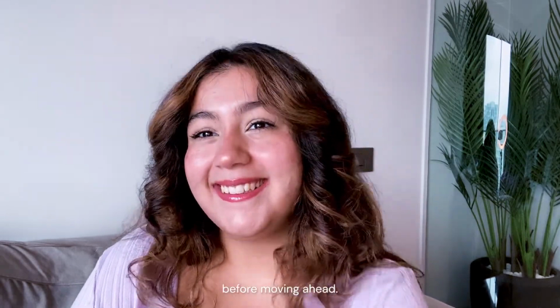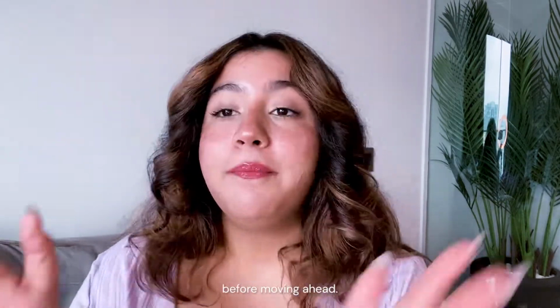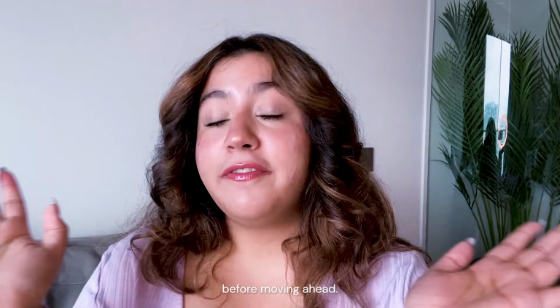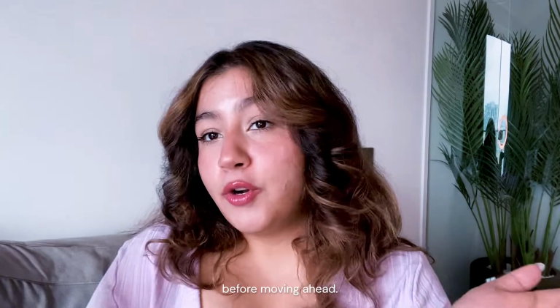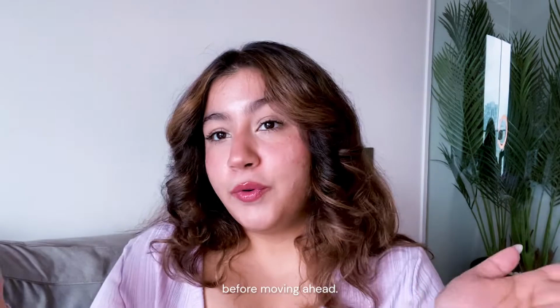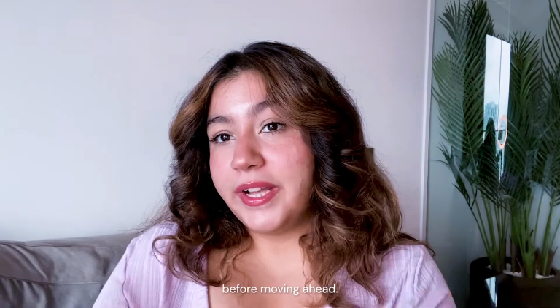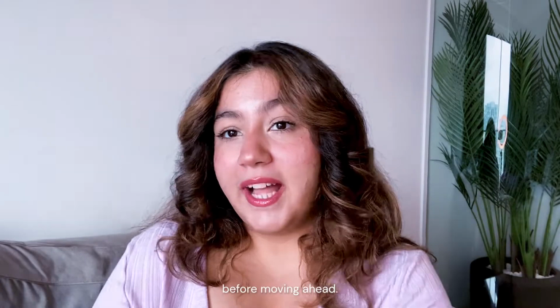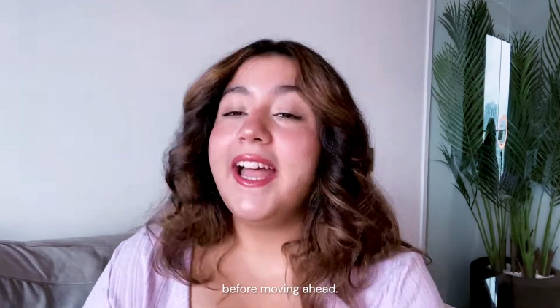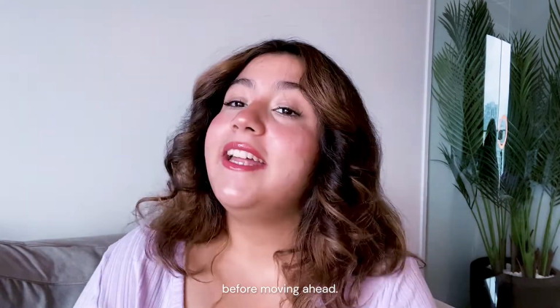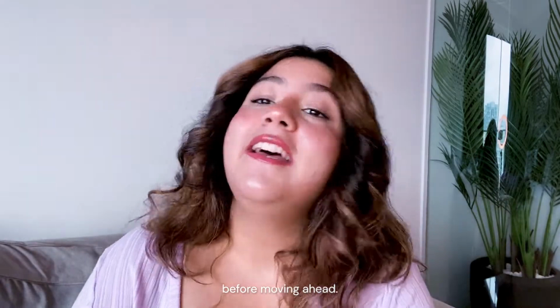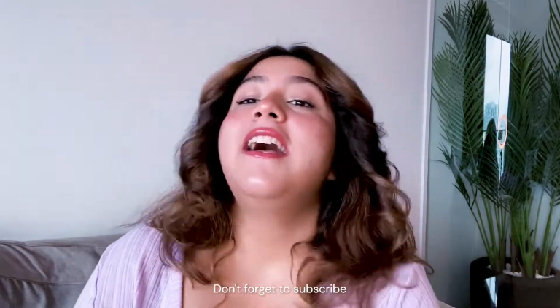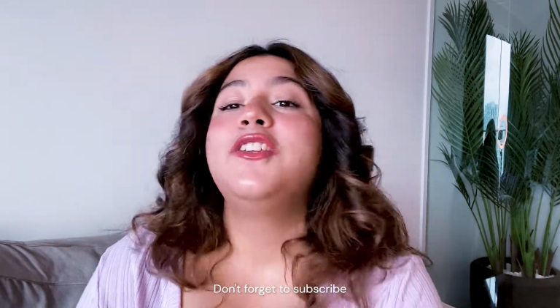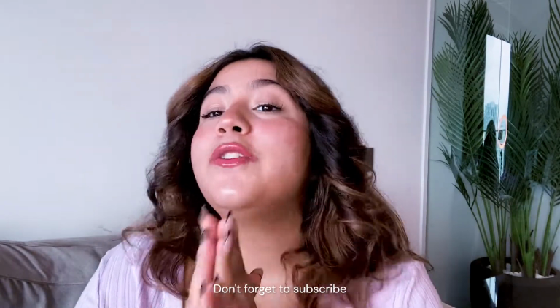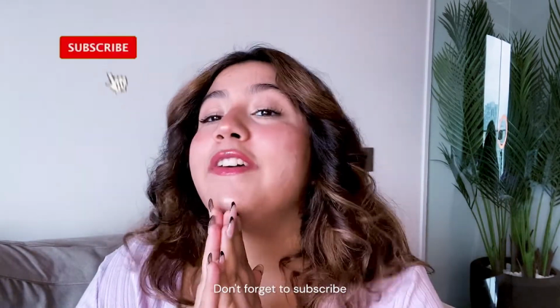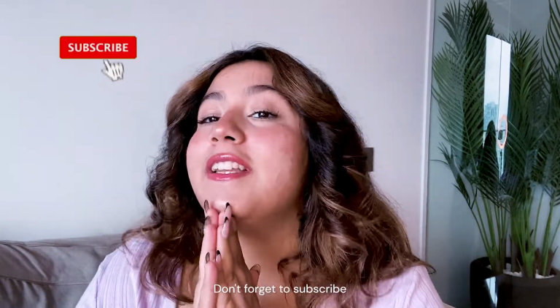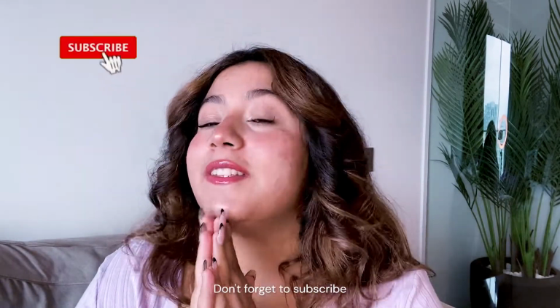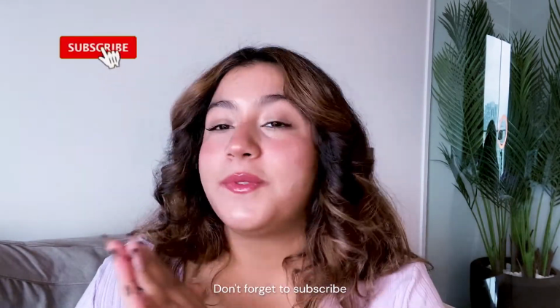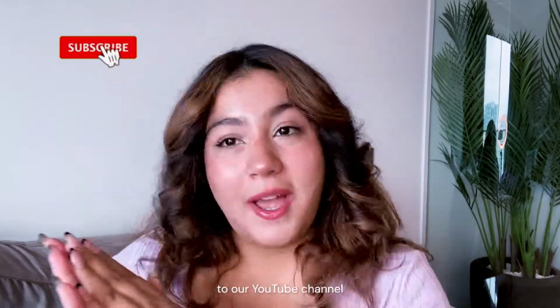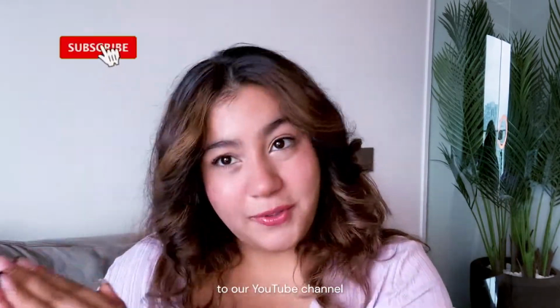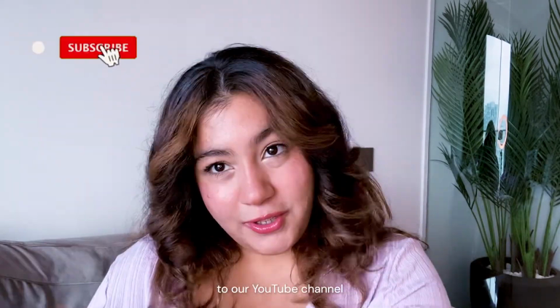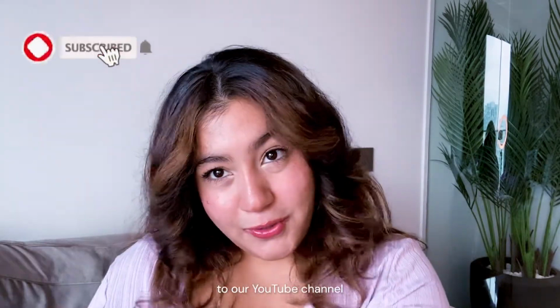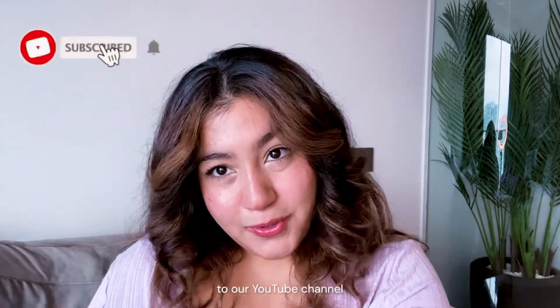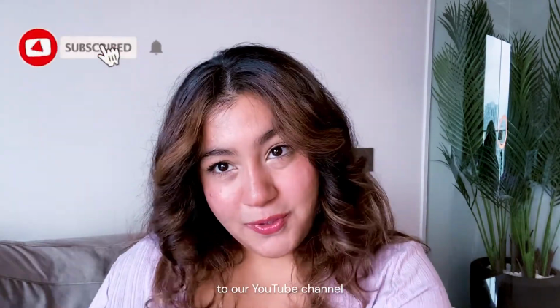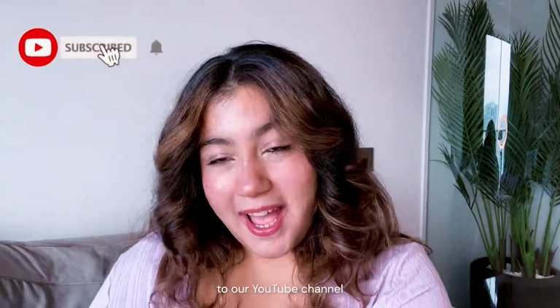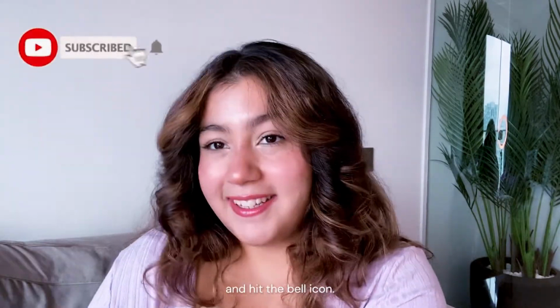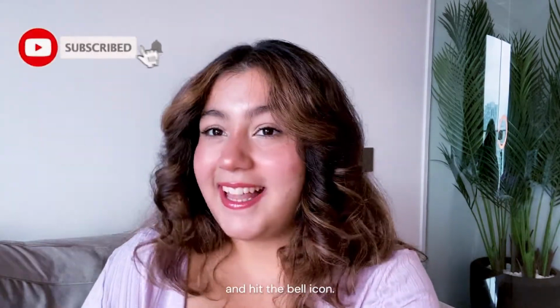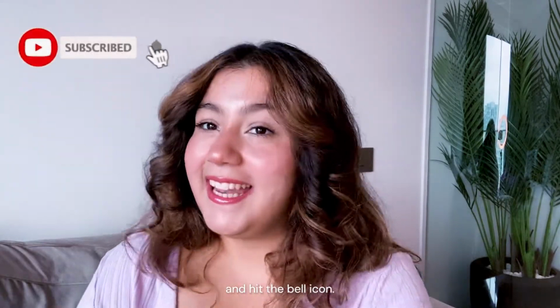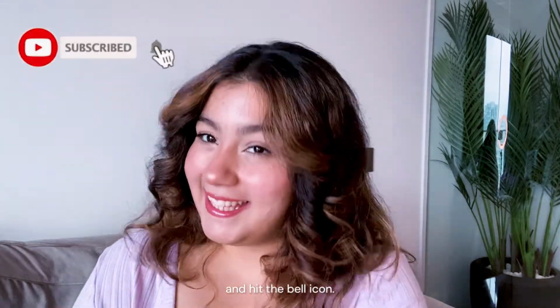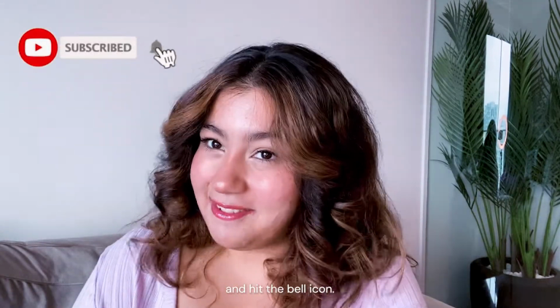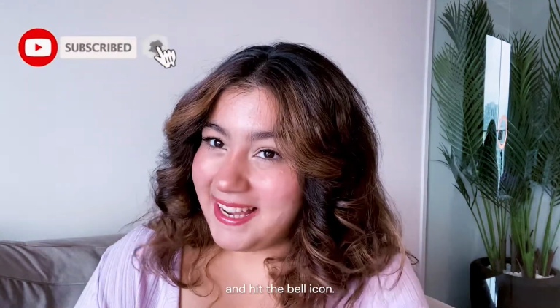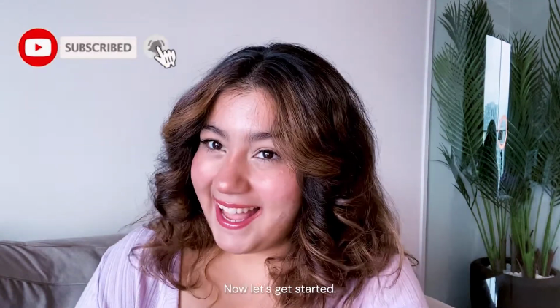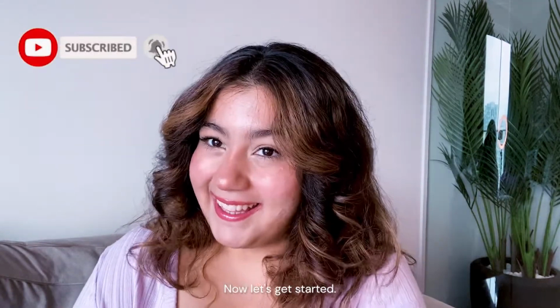Before moving ahead, don't forget to subscribe to our YouTube channel and hit the bell icon.